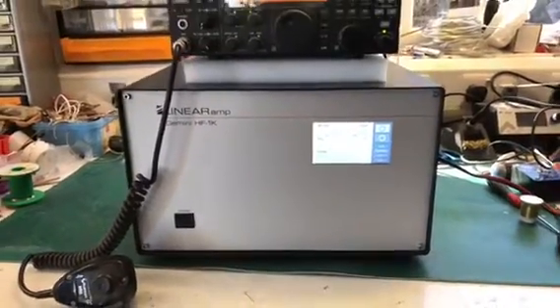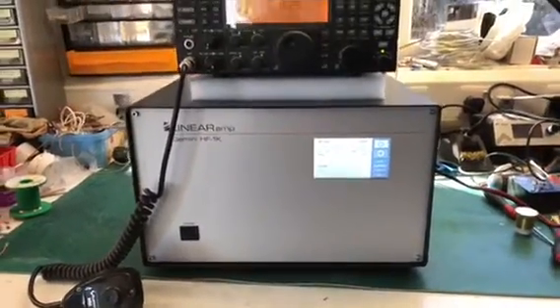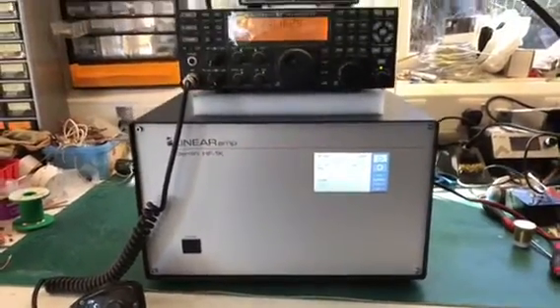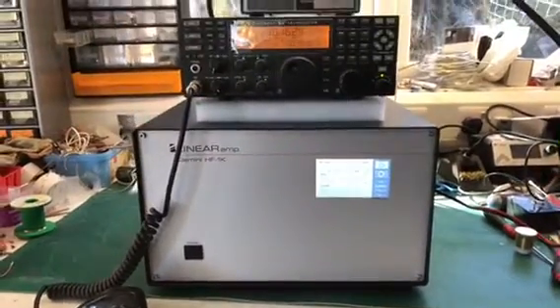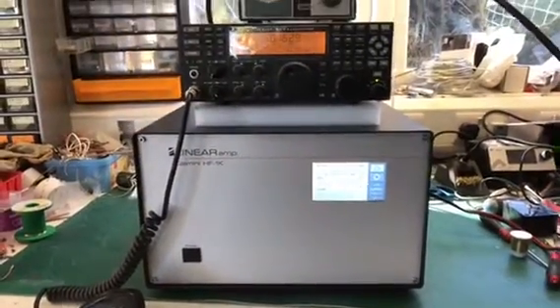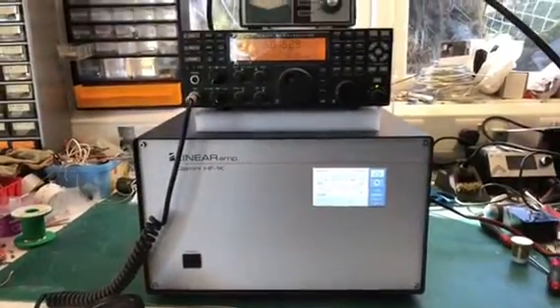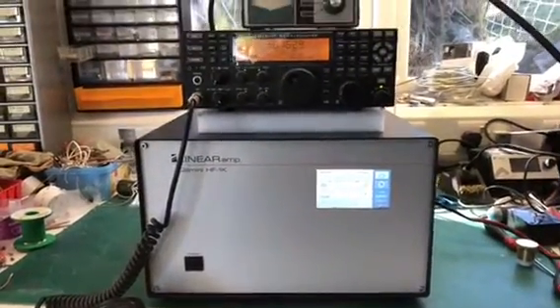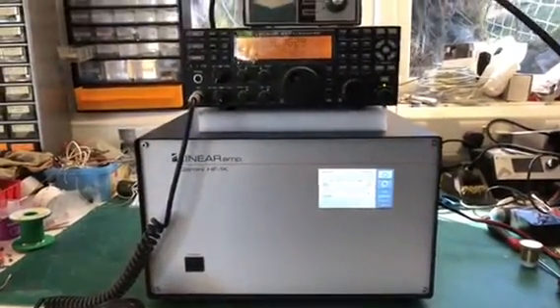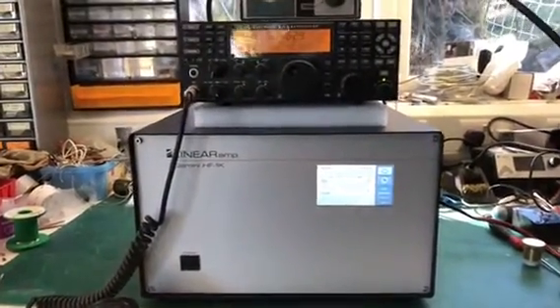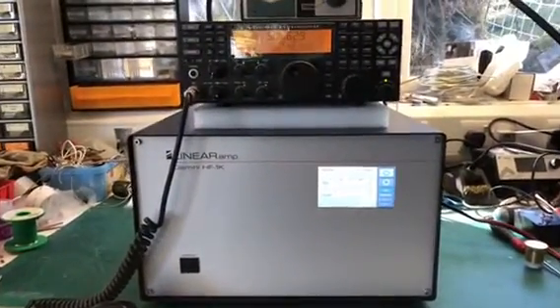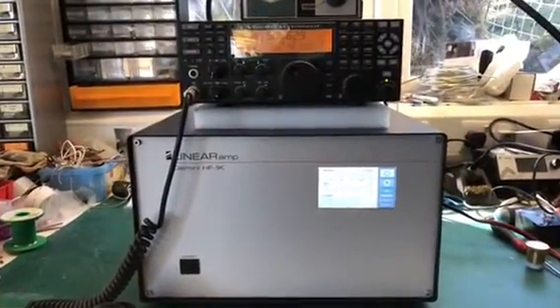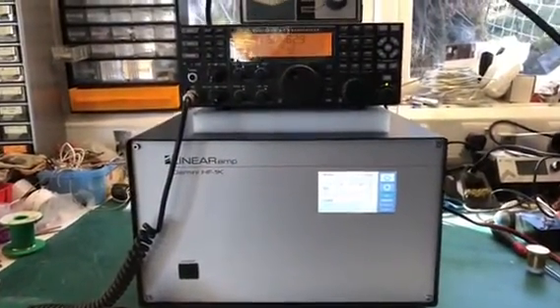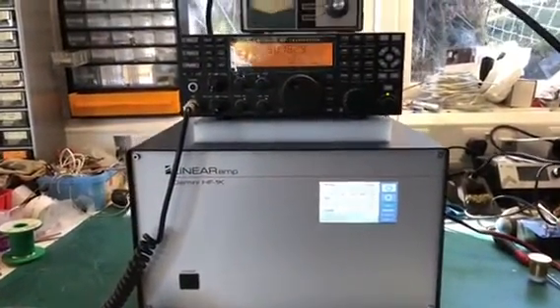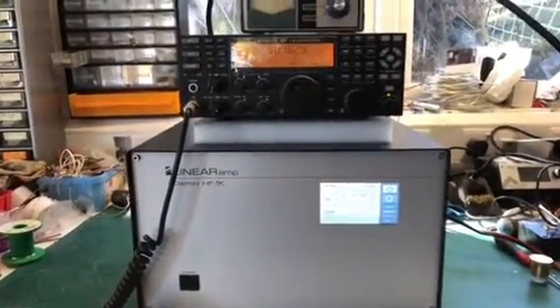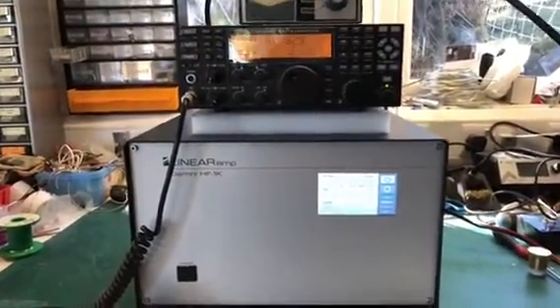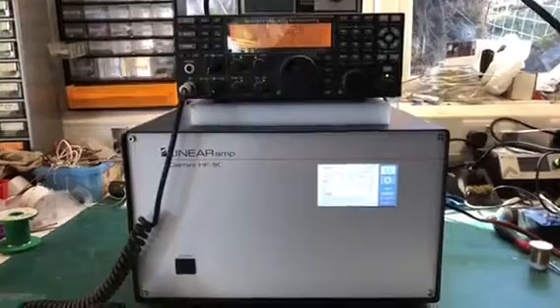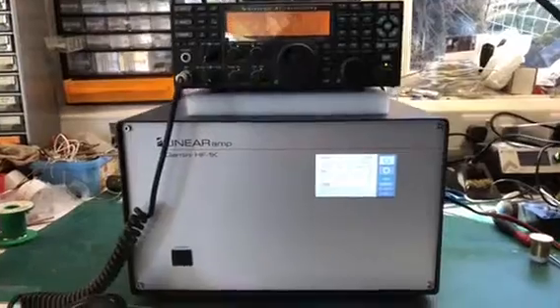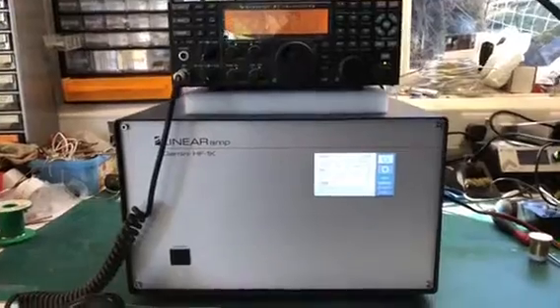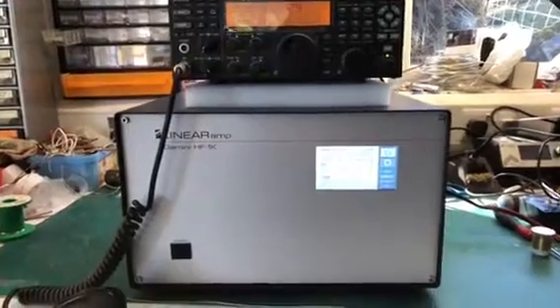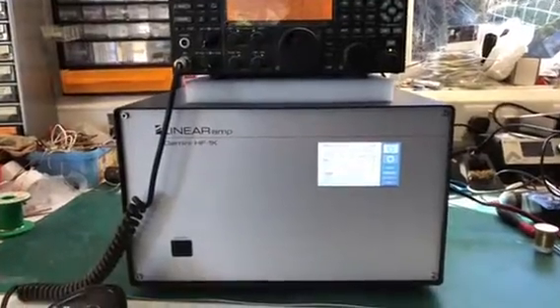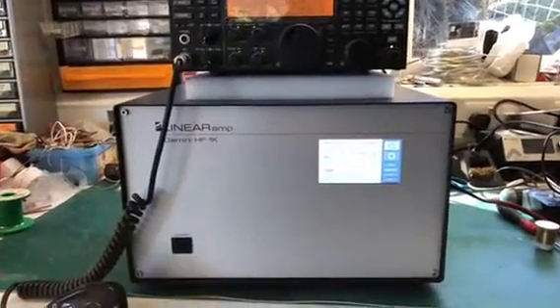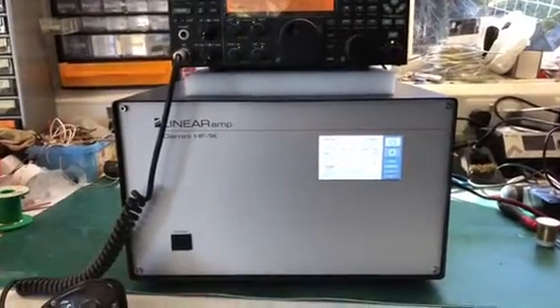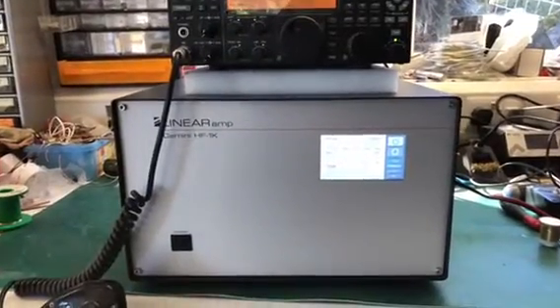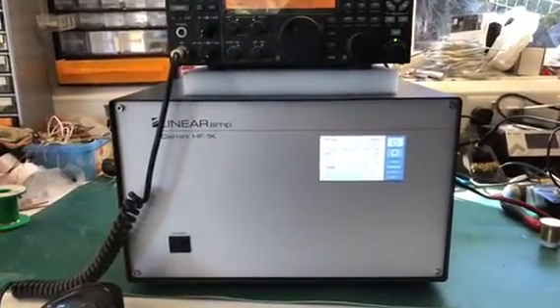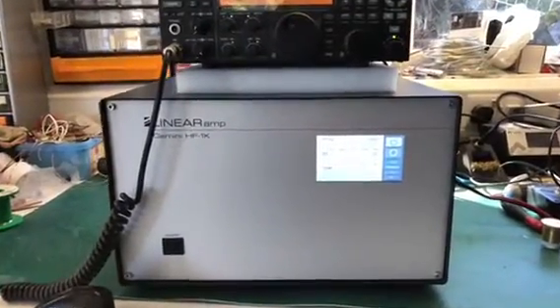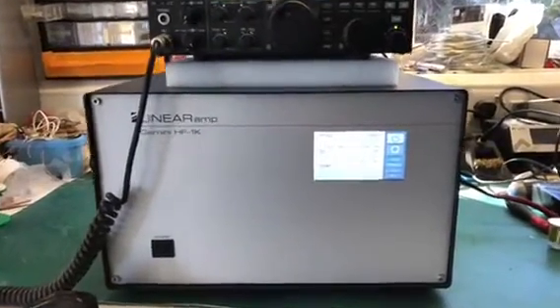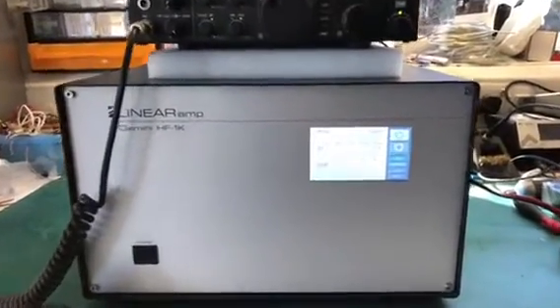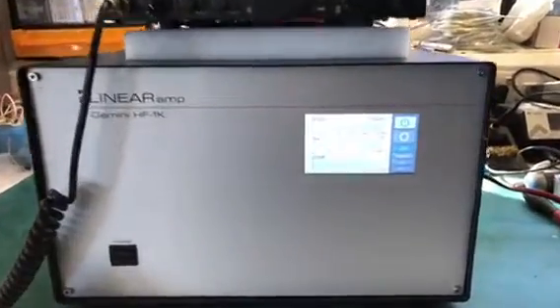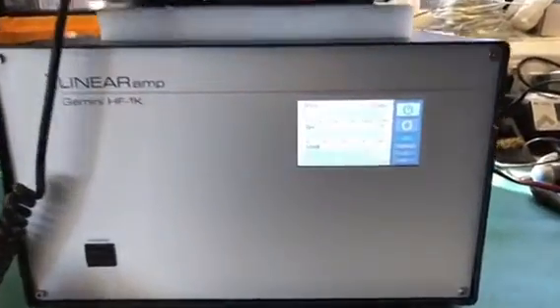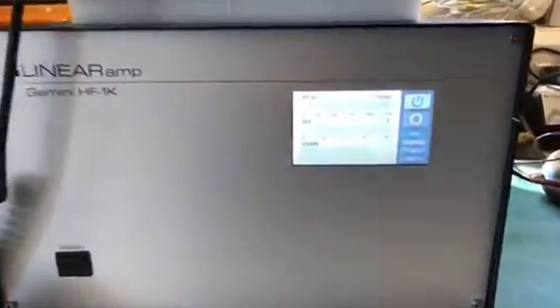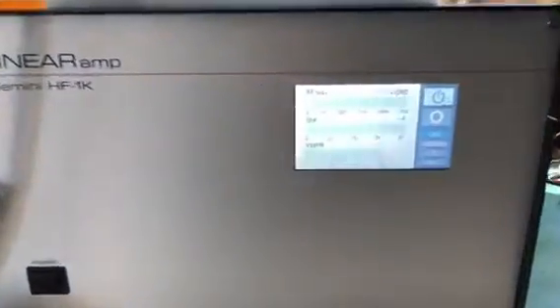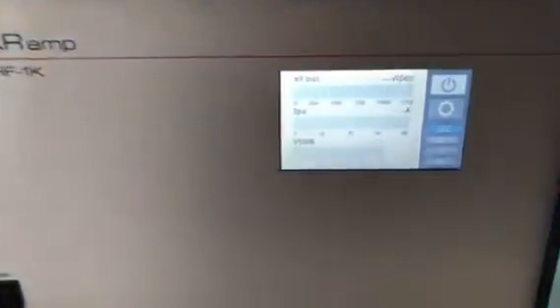I've got it set up here with a K3 above it driving it. I'll just give you an intro on the screen.